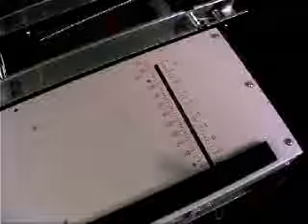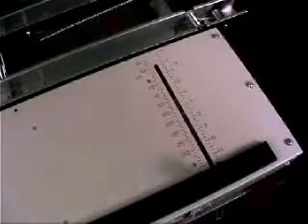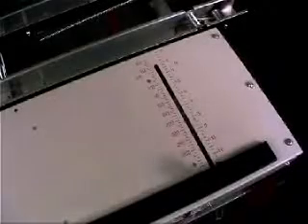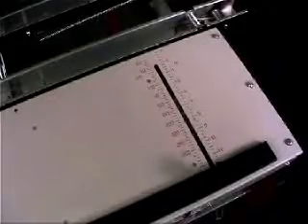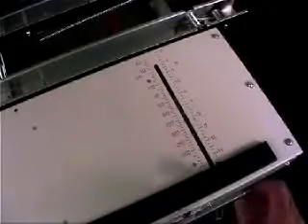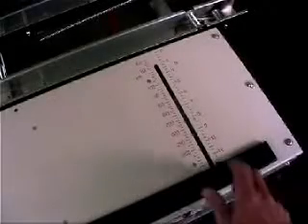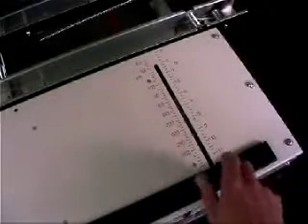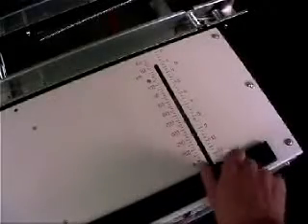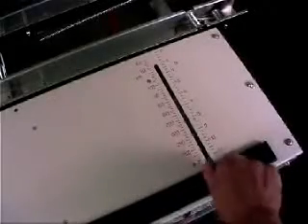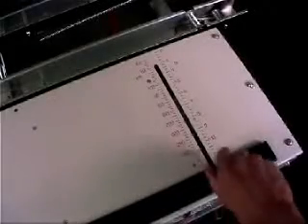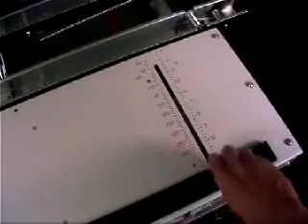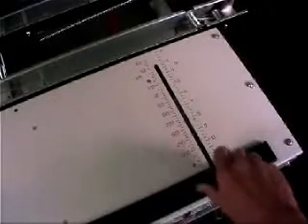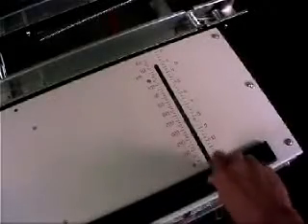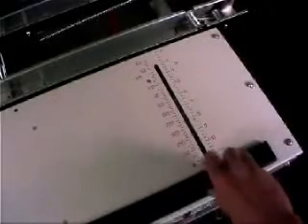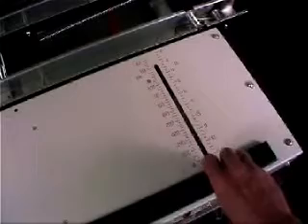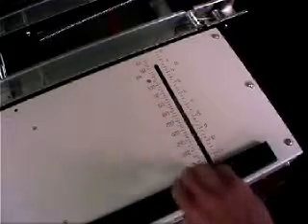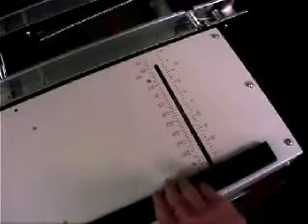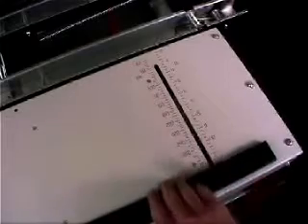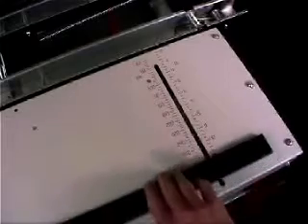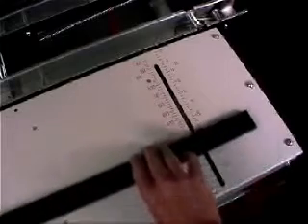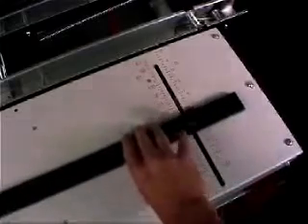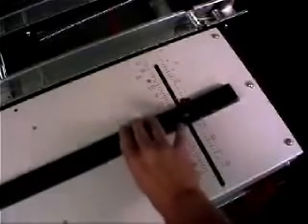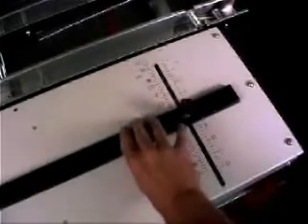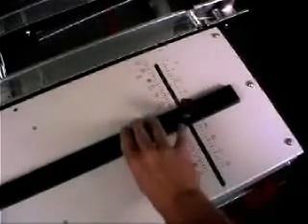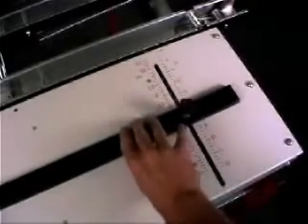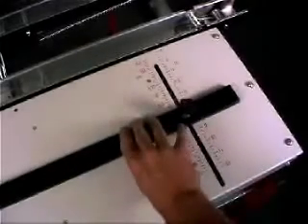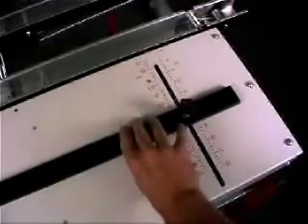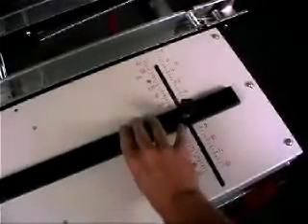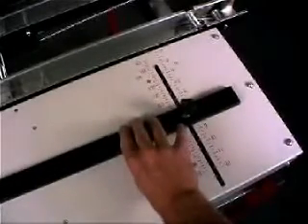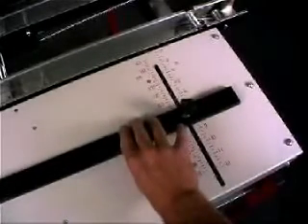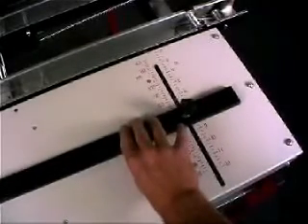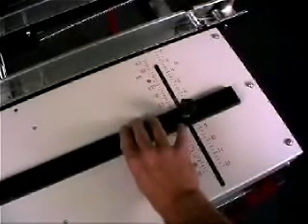Next, we need to set the work stop for the correct distance from the edge of the material to the first bend.